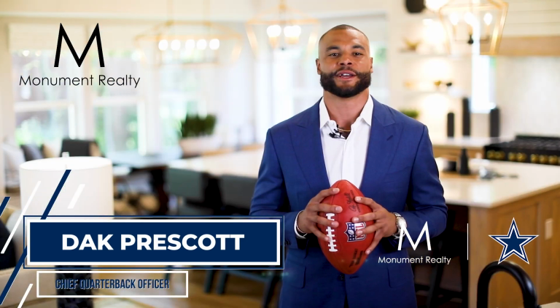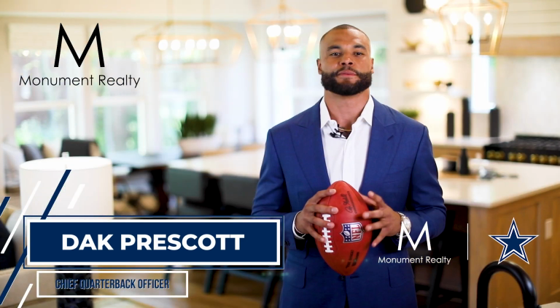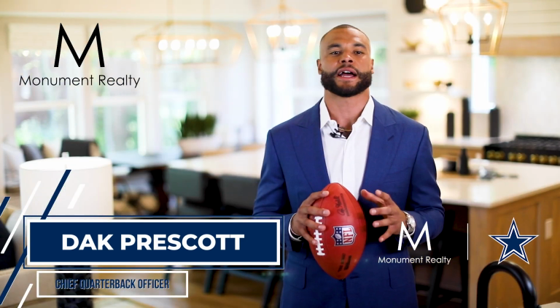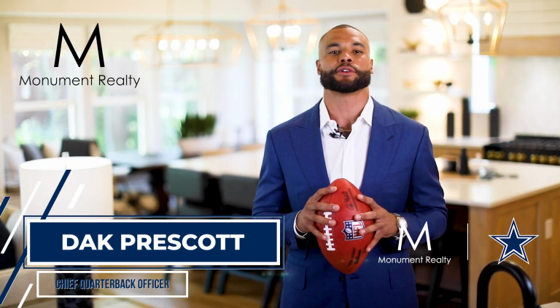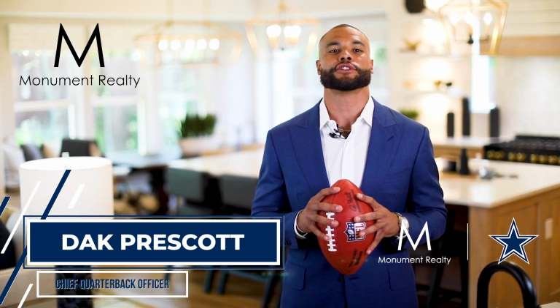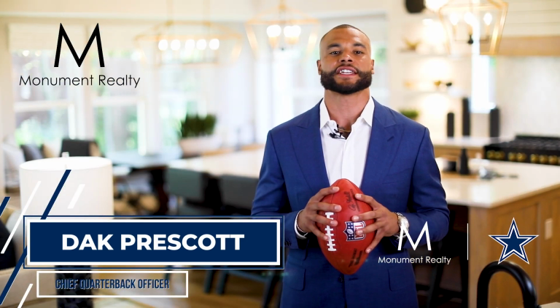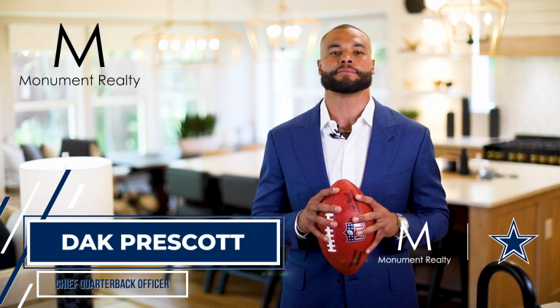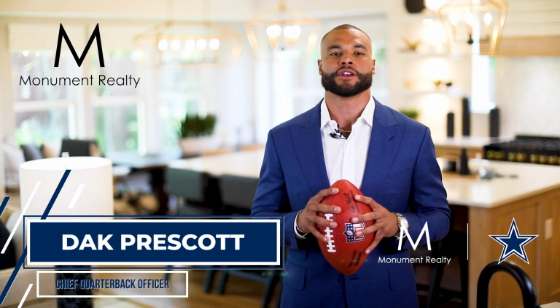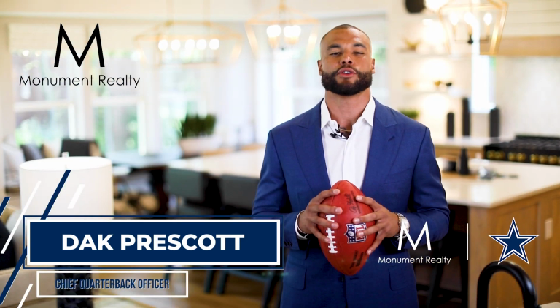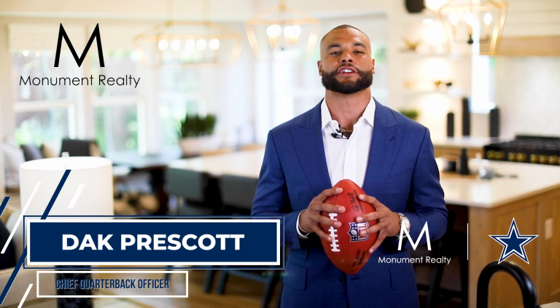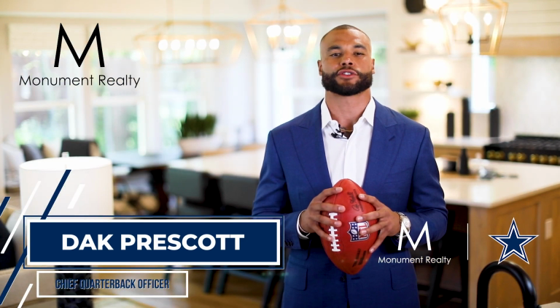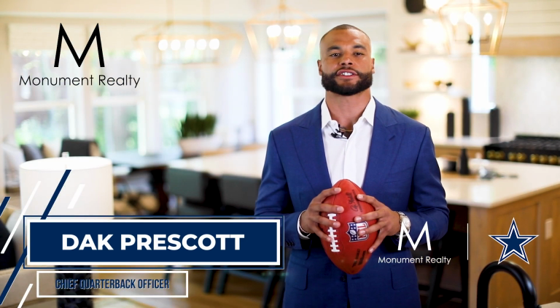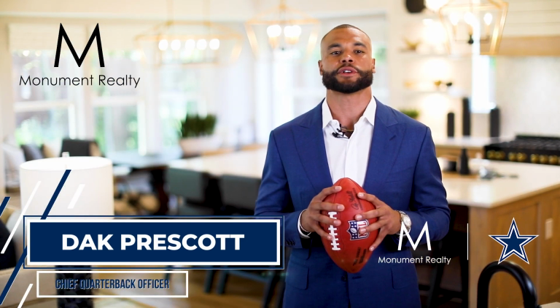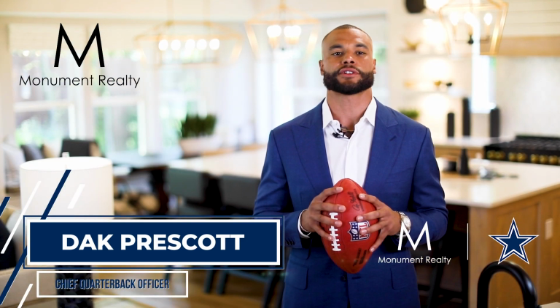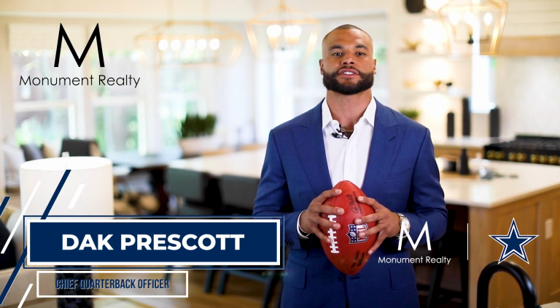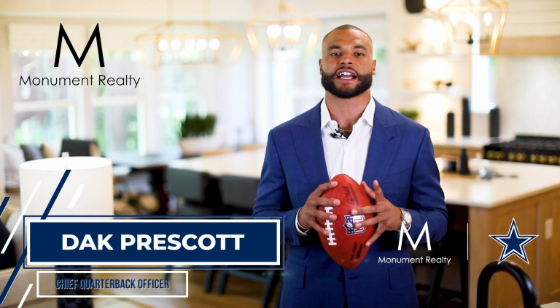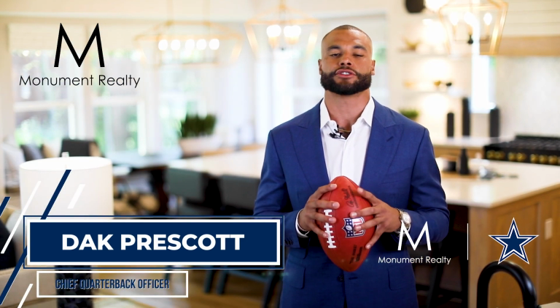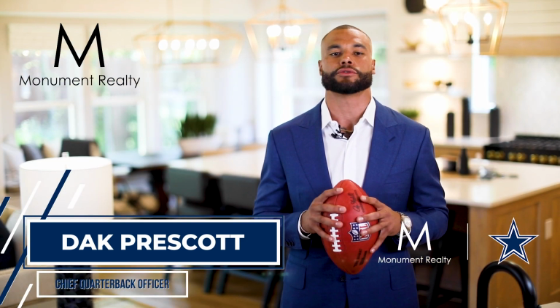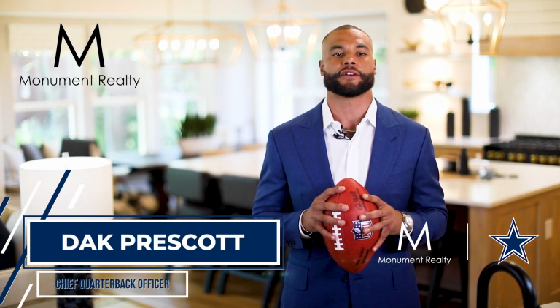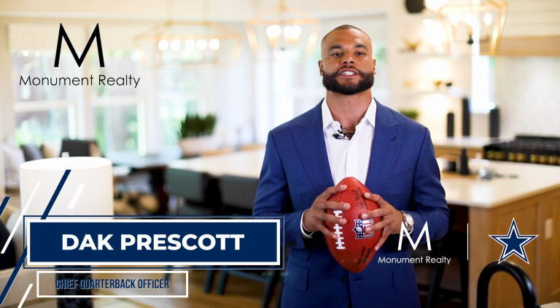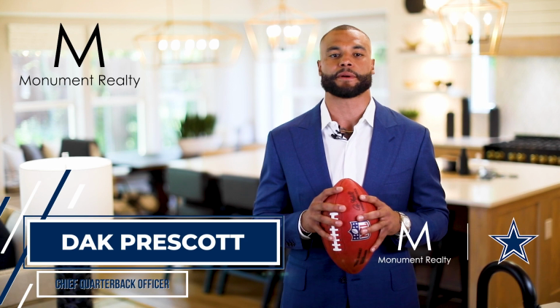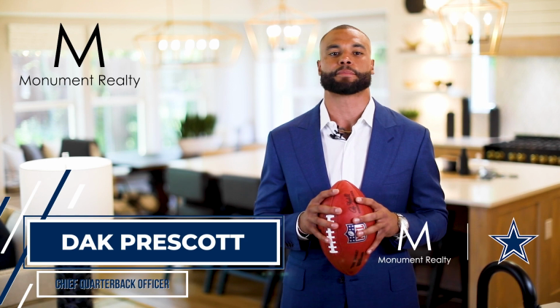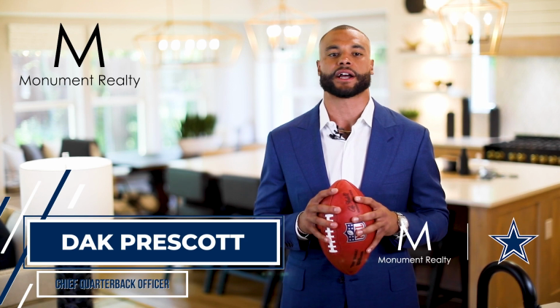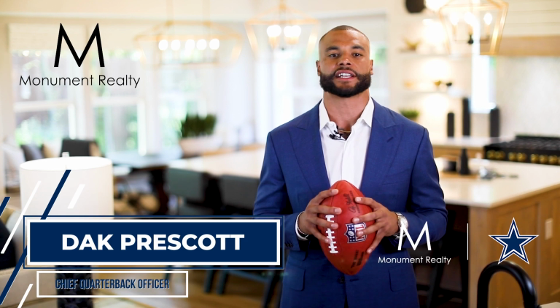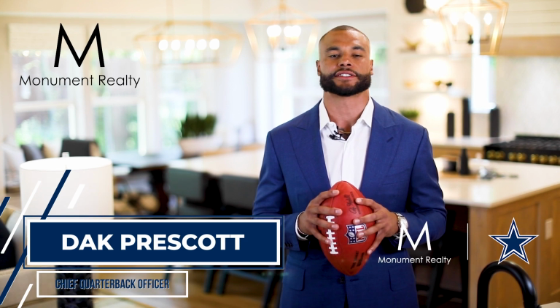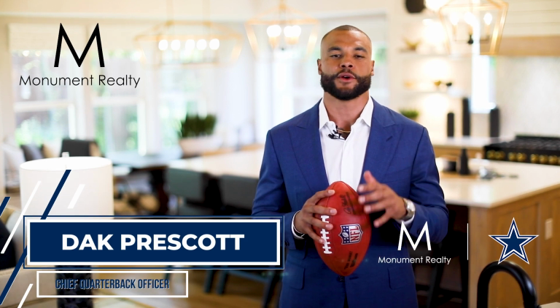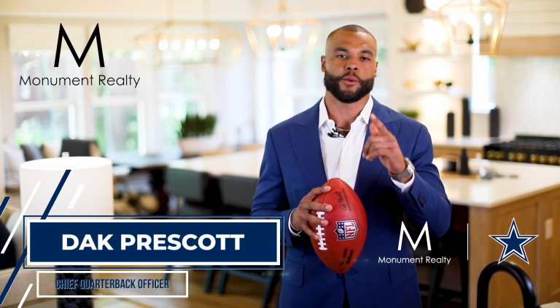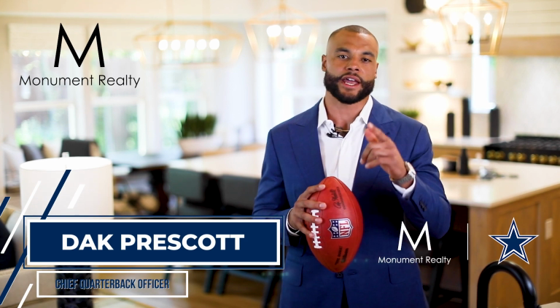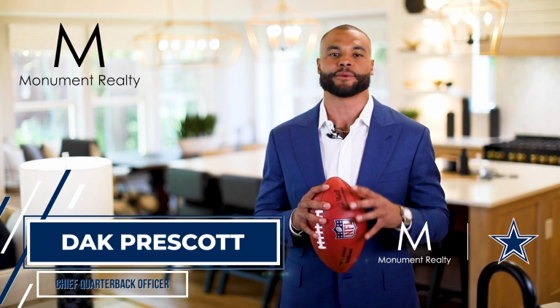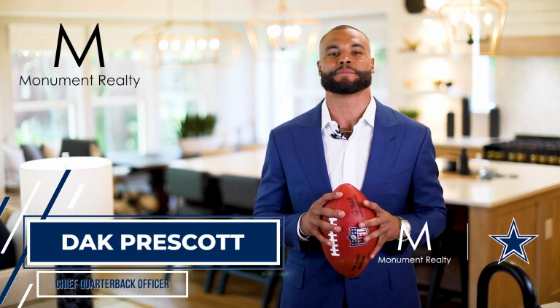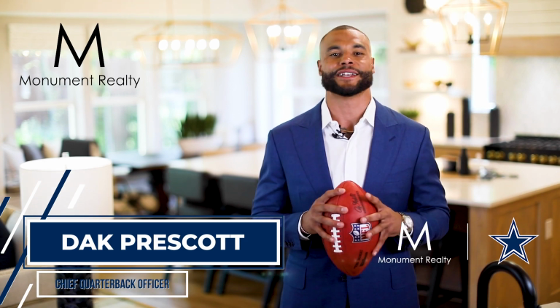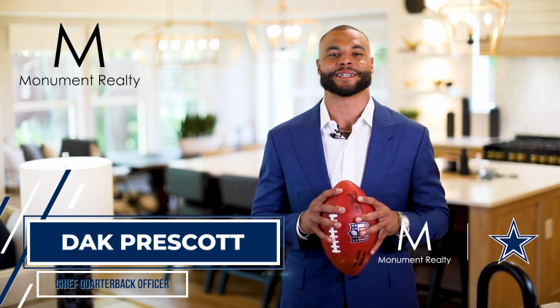With Monument on your team, you will have a trusted resource to guide you through every step of the process. Win with Monument.